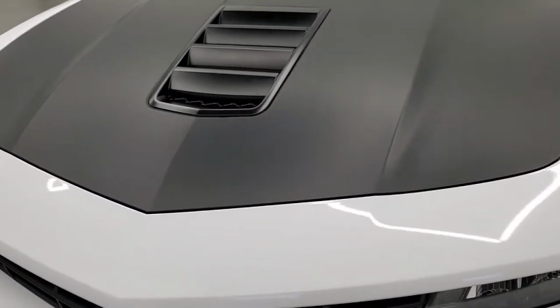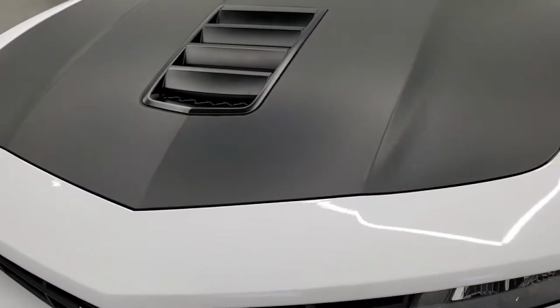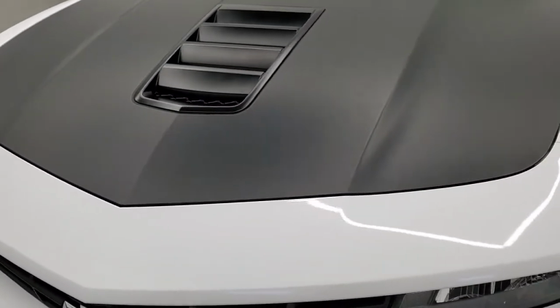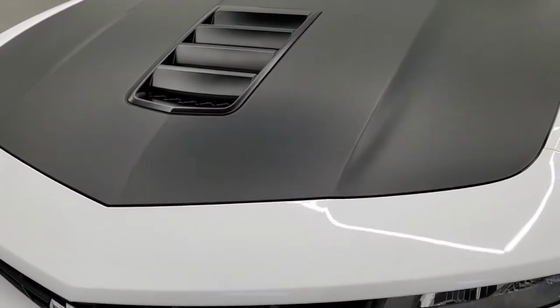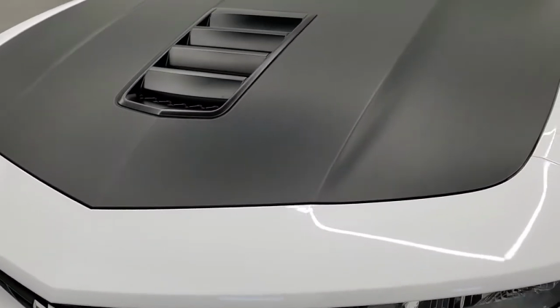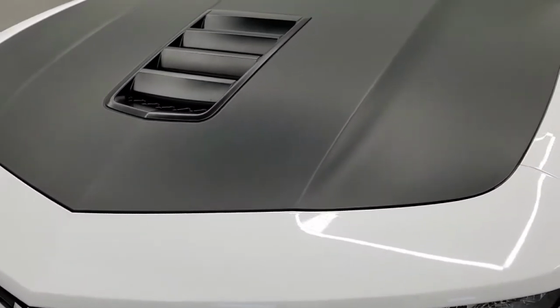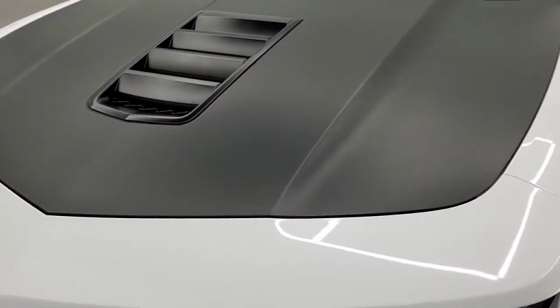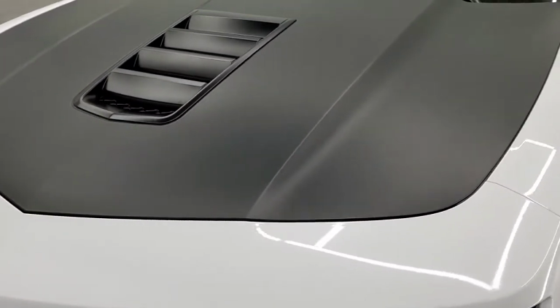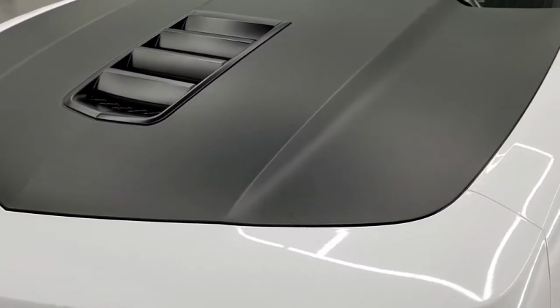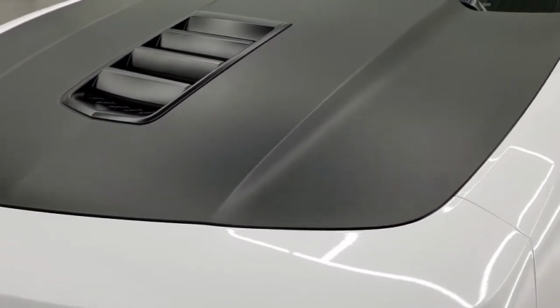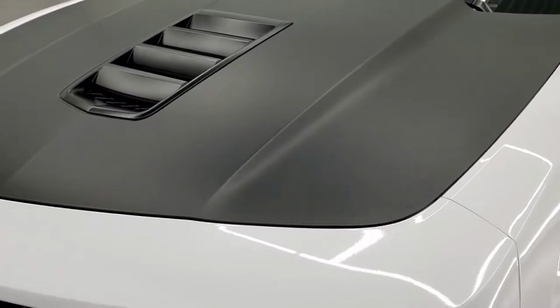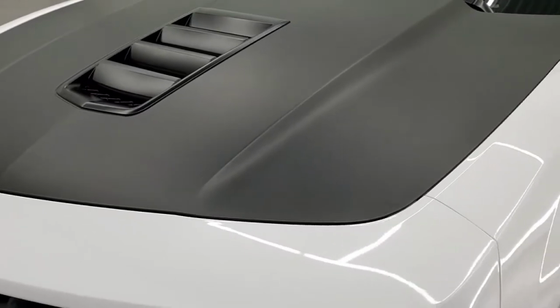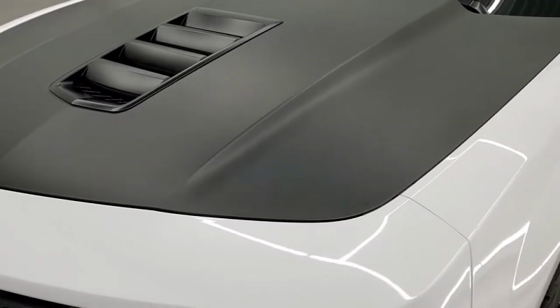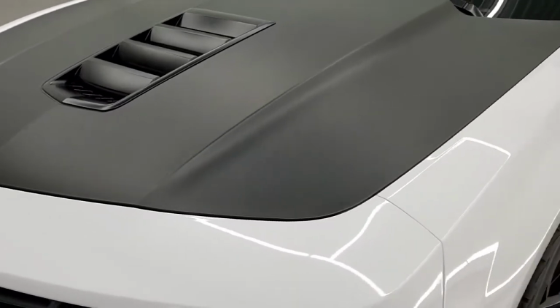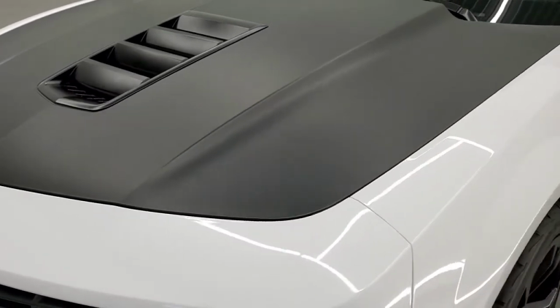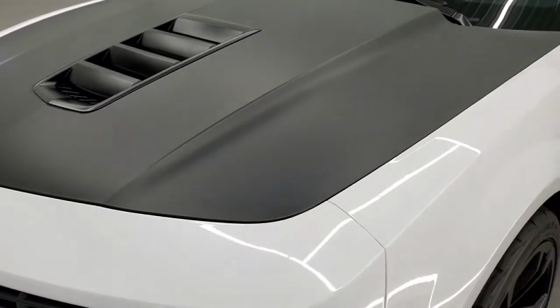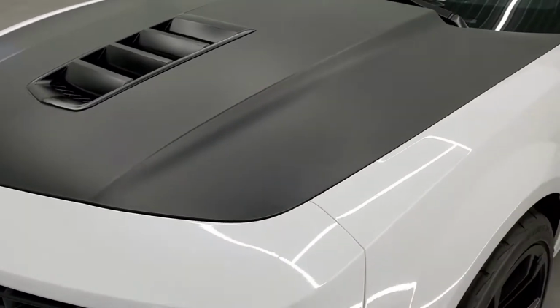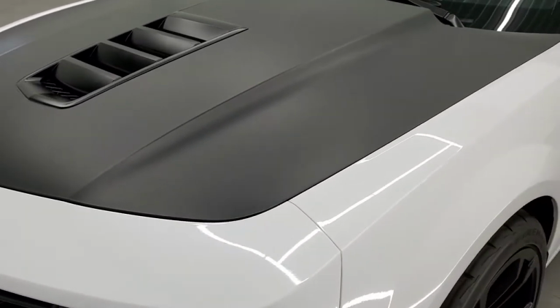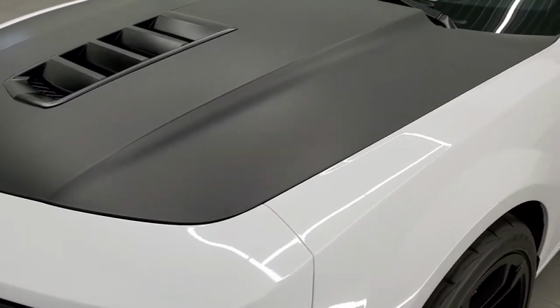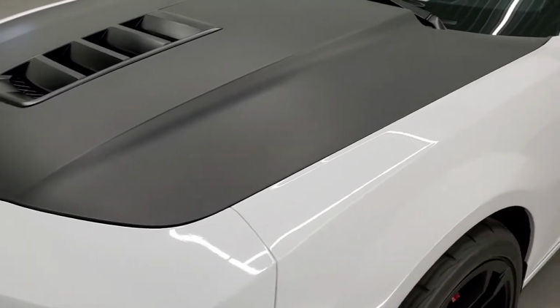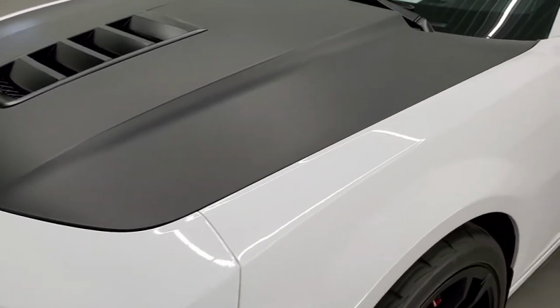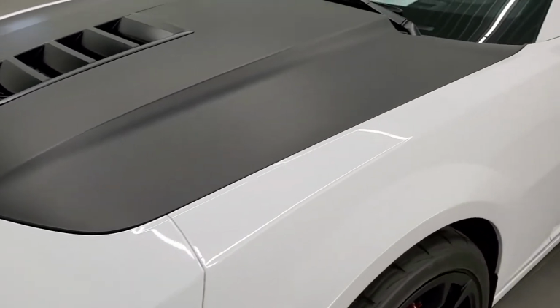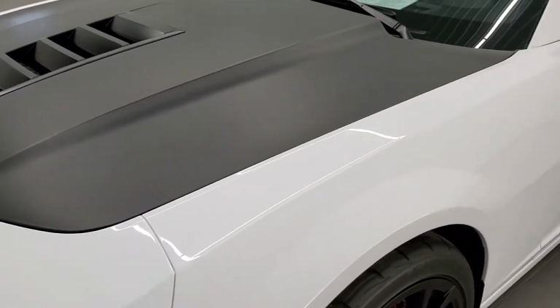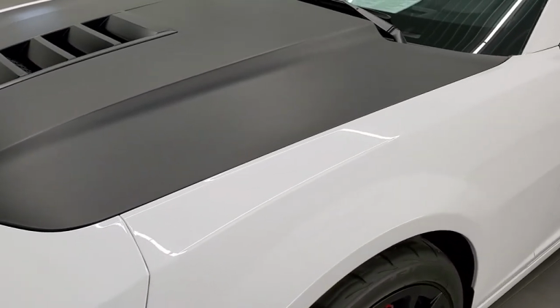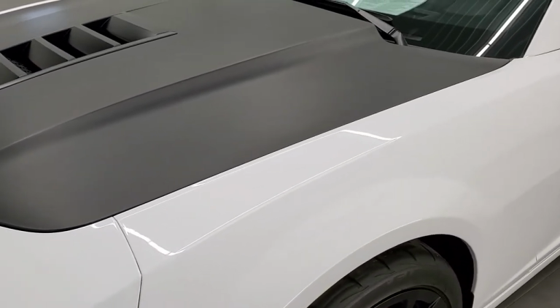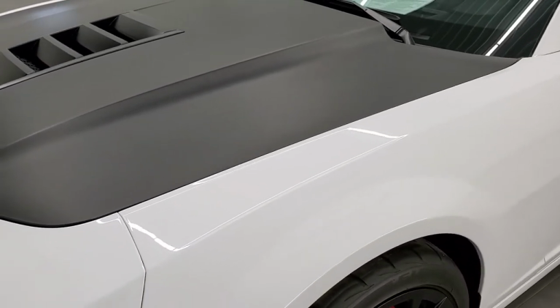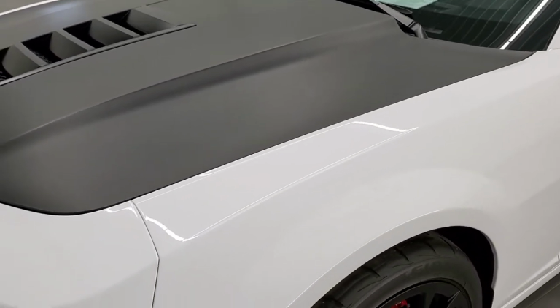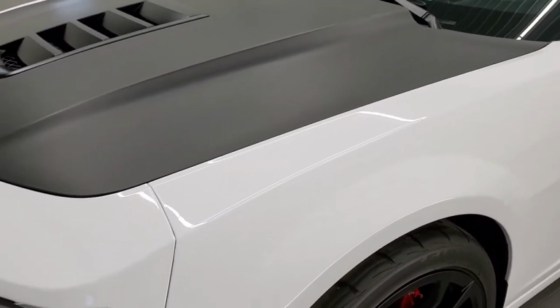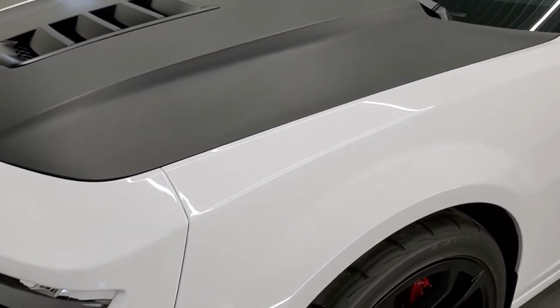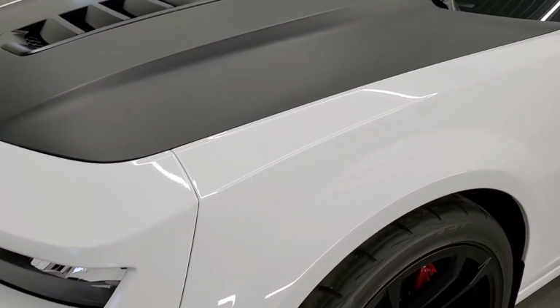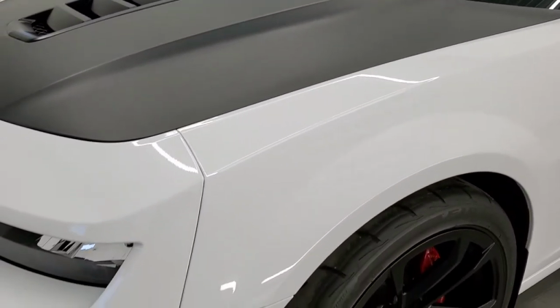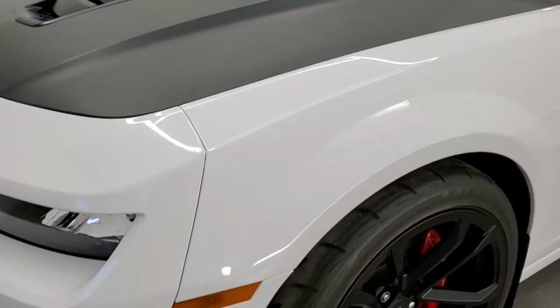Summit White is the color. You get the matte black hood with the 1LE package.